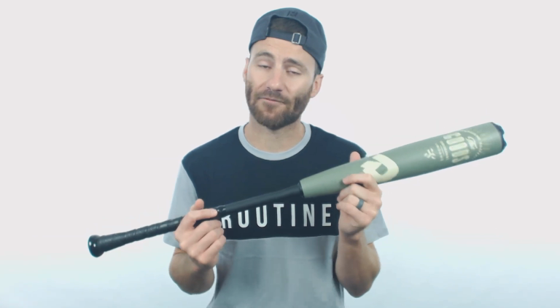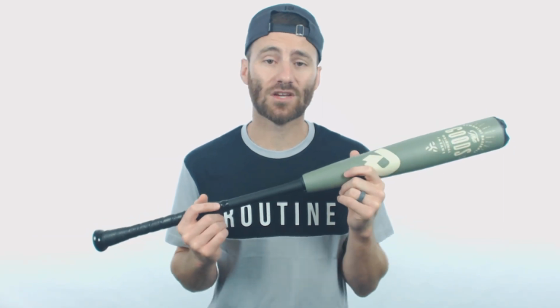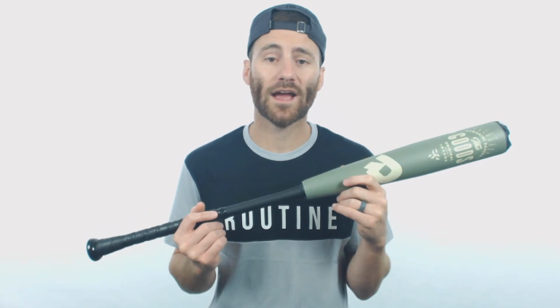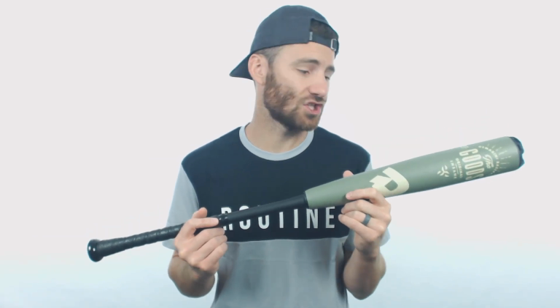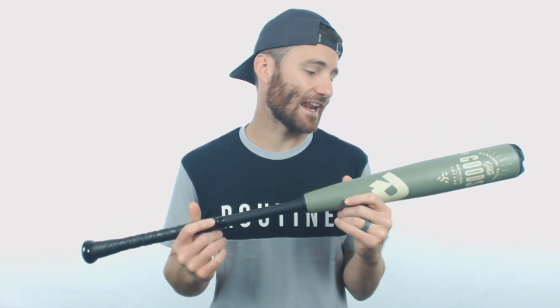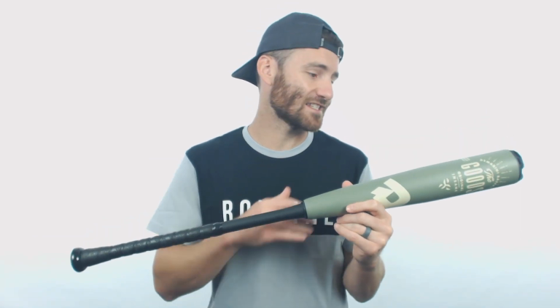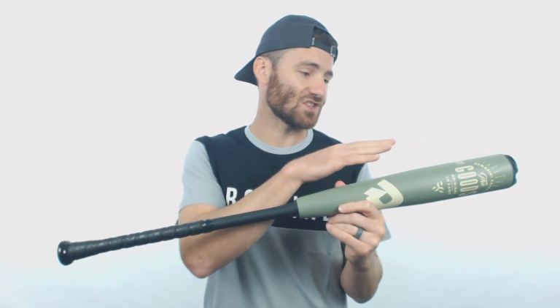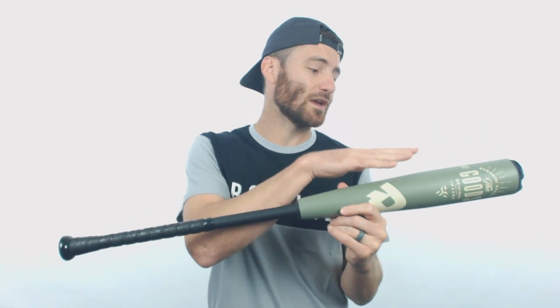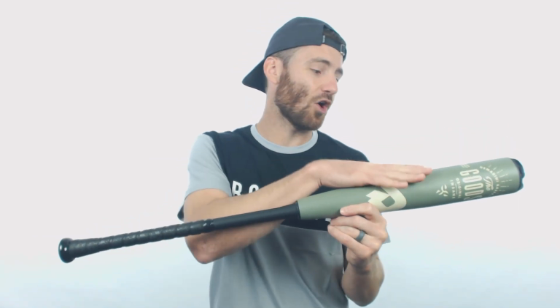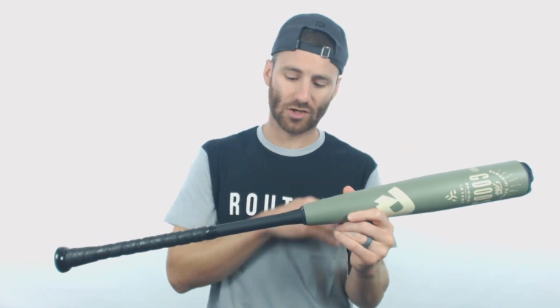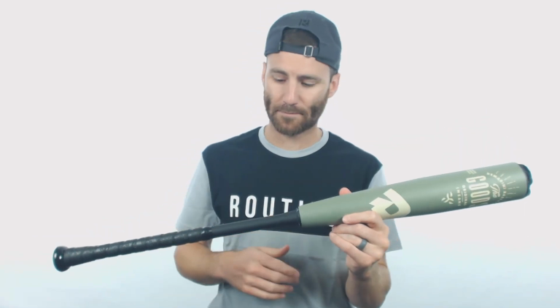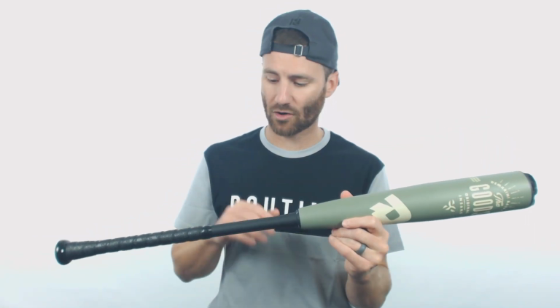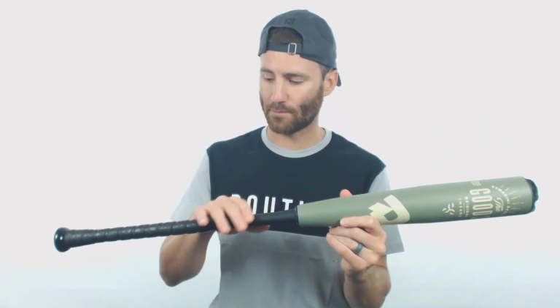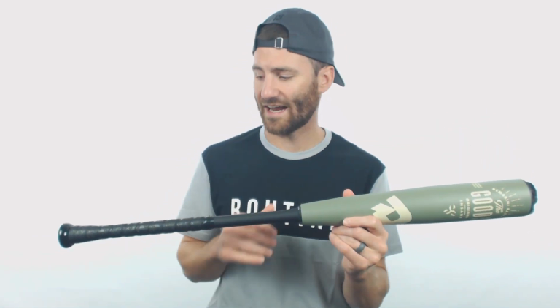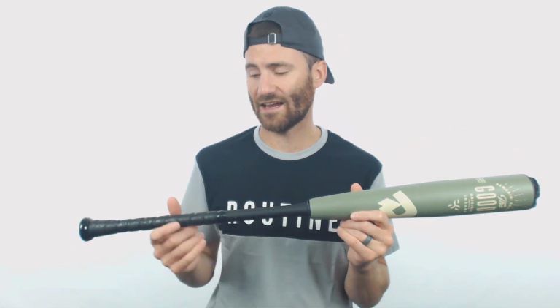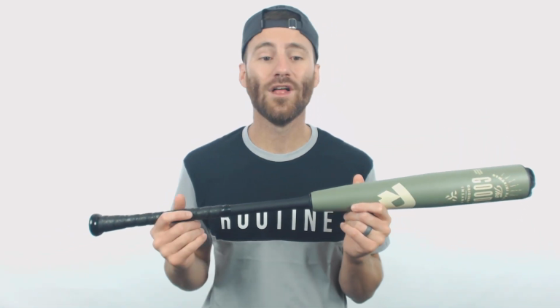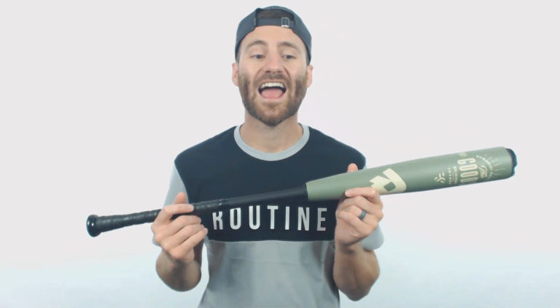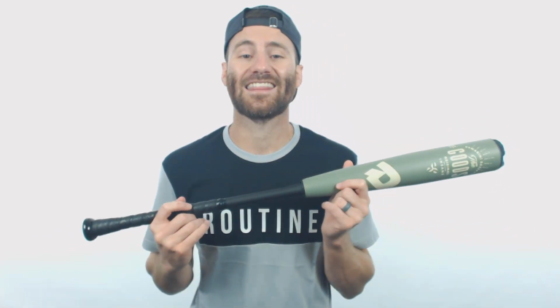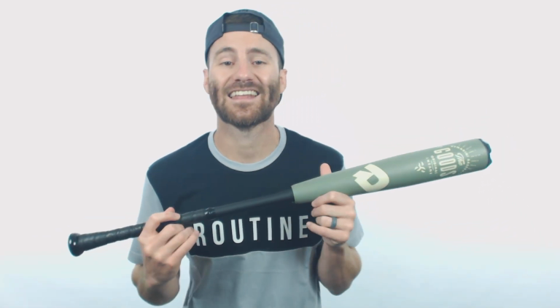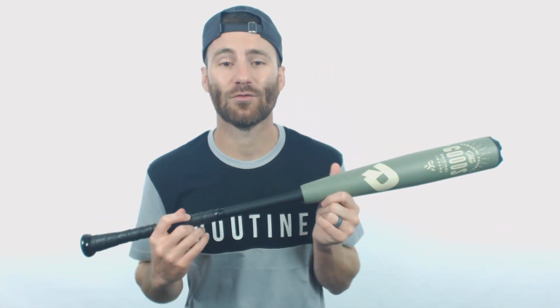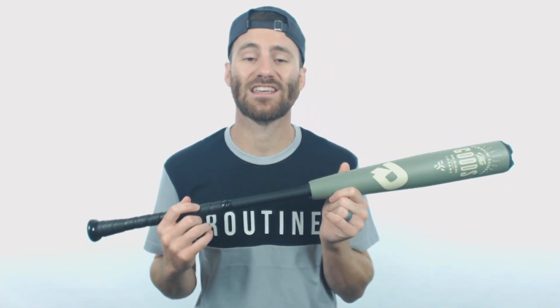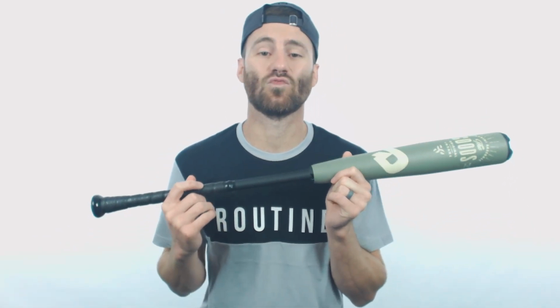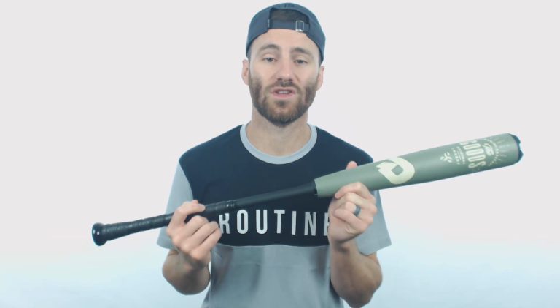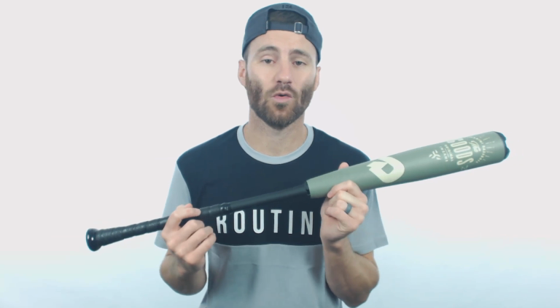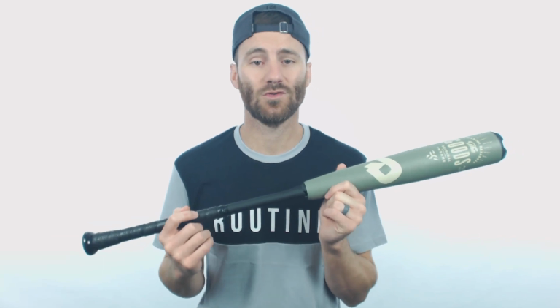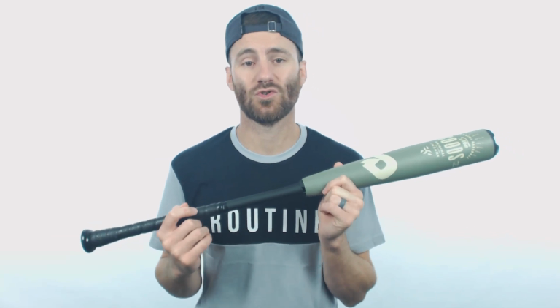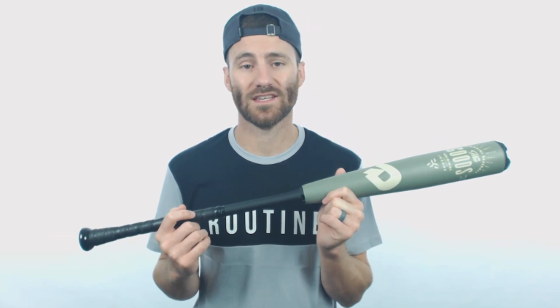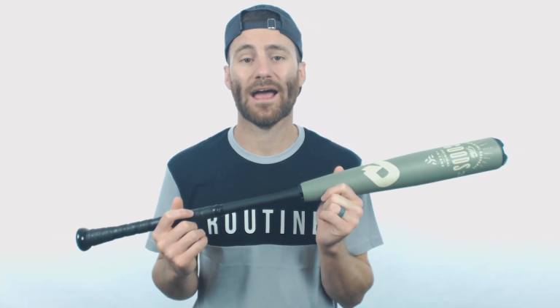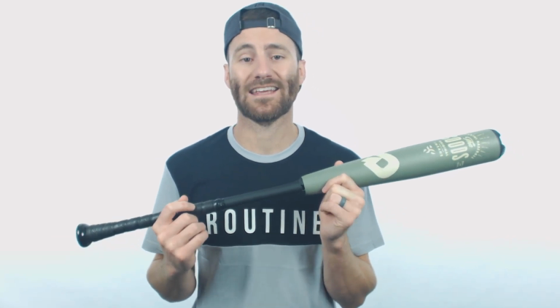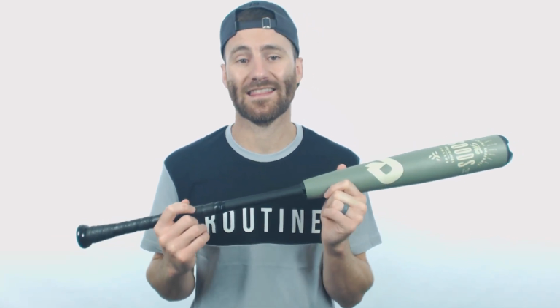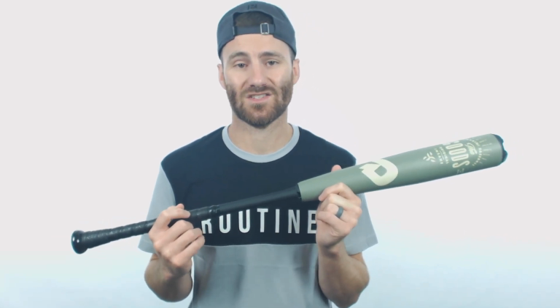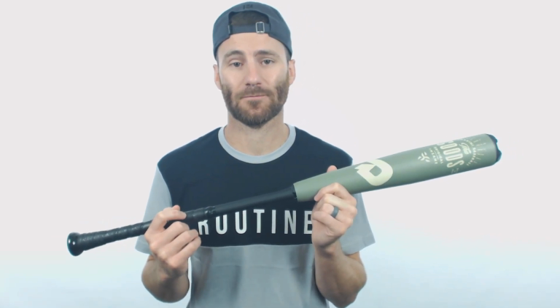Definitely go ahead and check it out. It's got the sweet army green barrel and the black handle. I think everybody is really going to enjoy this bat again this year.